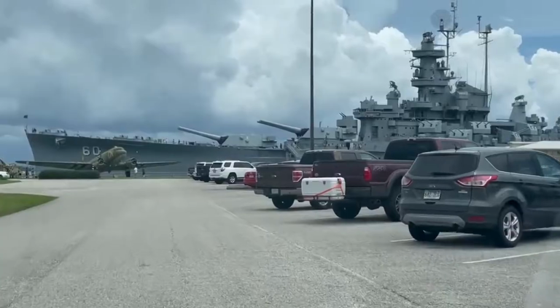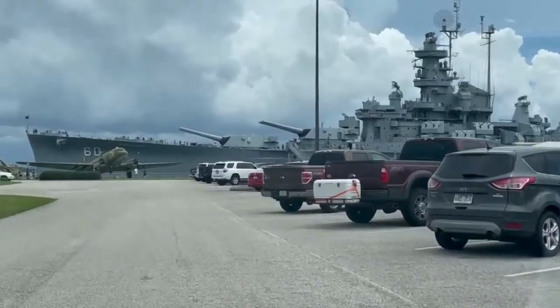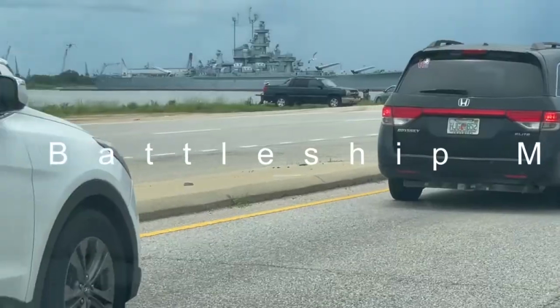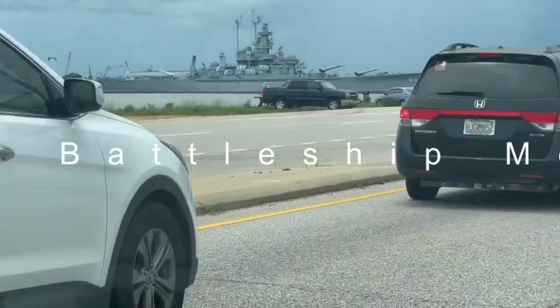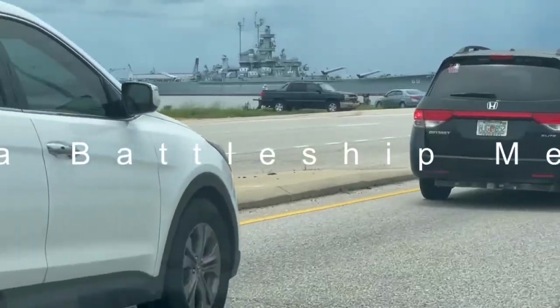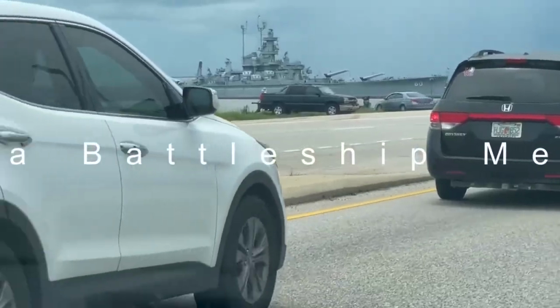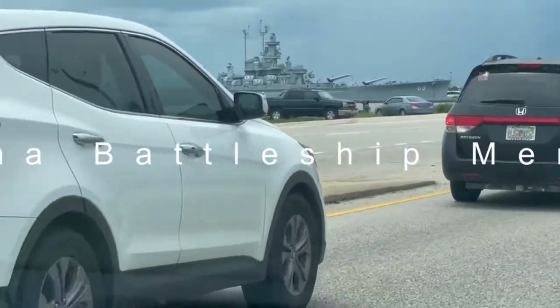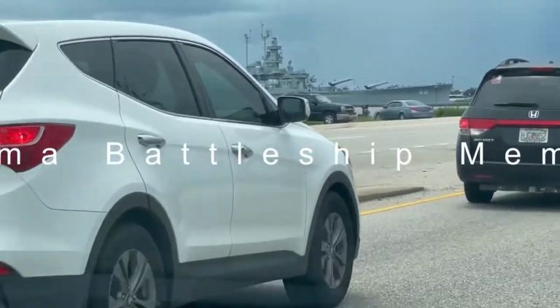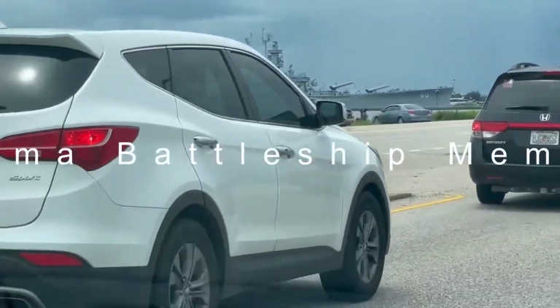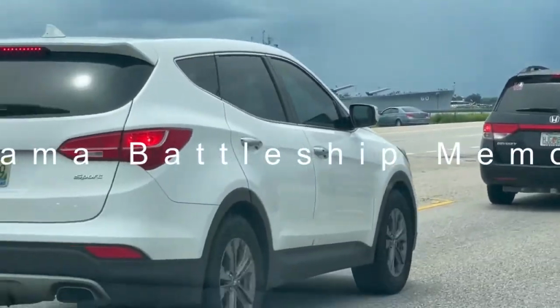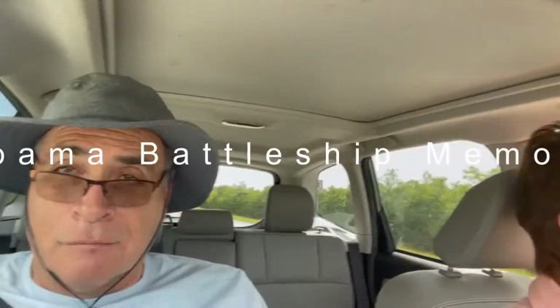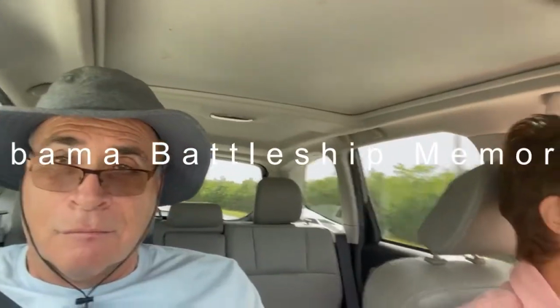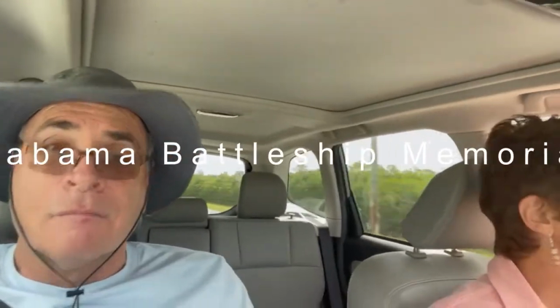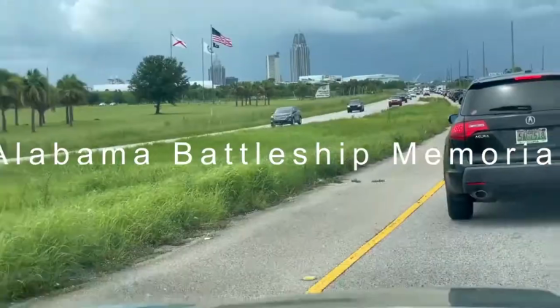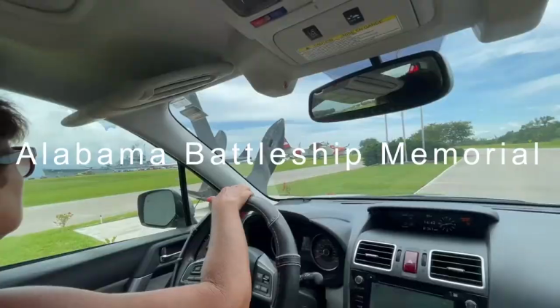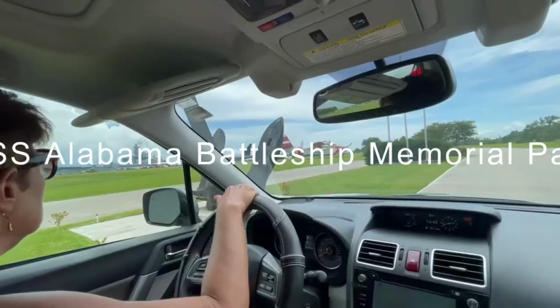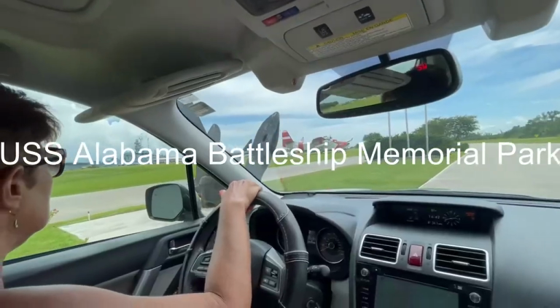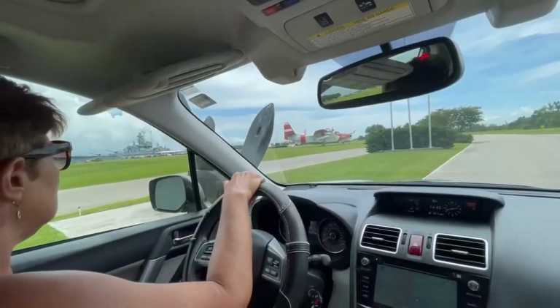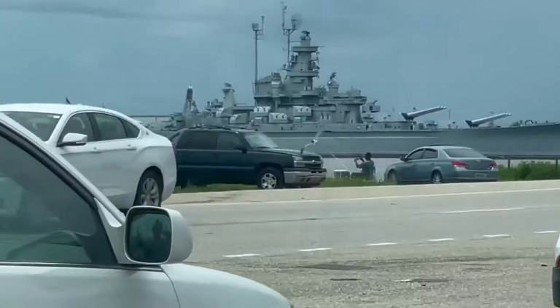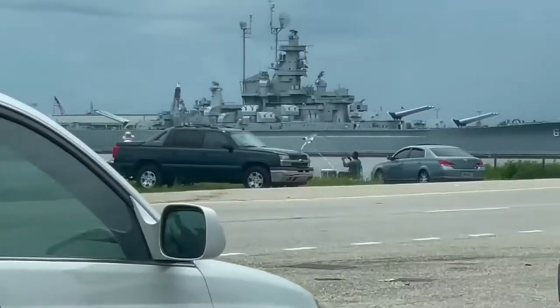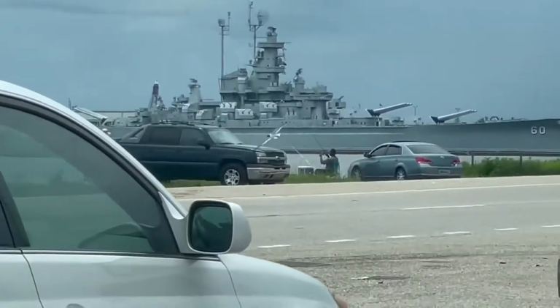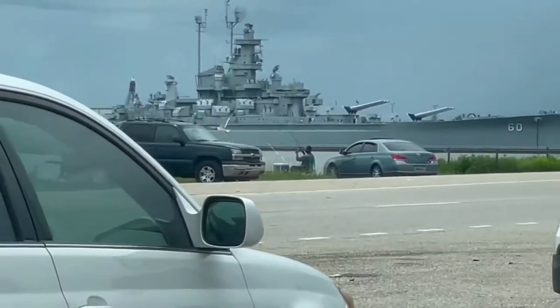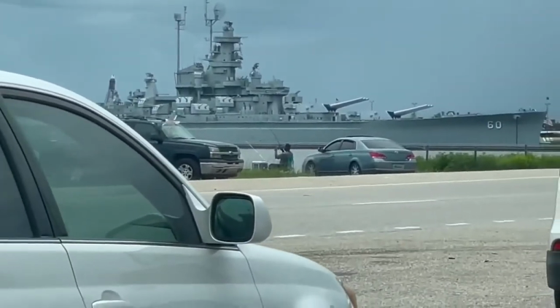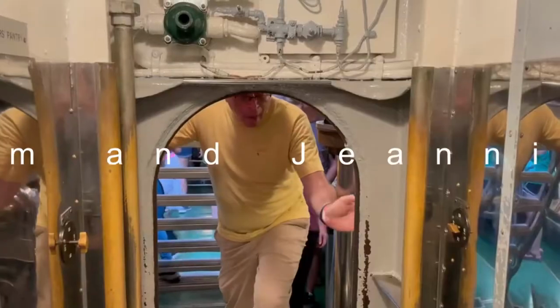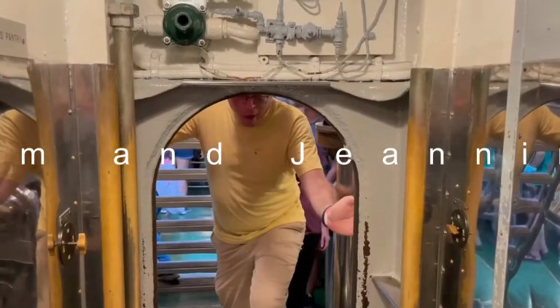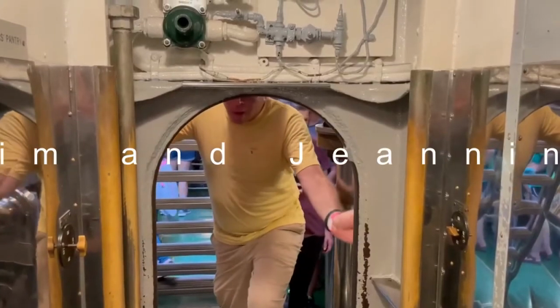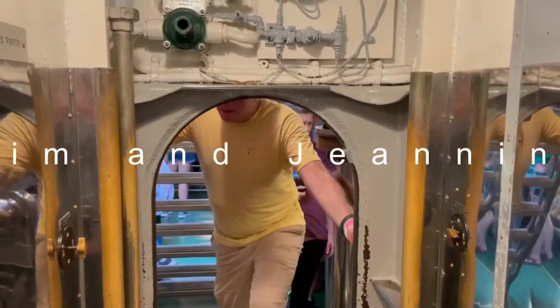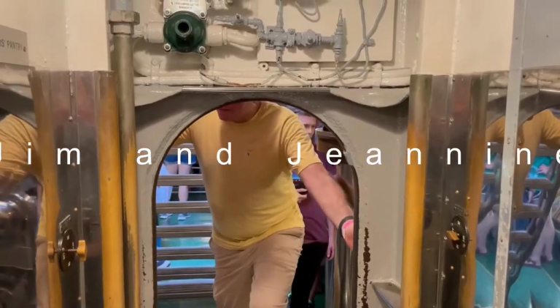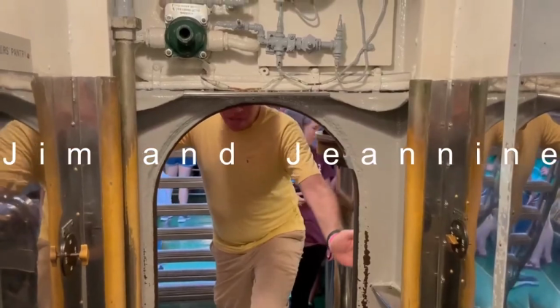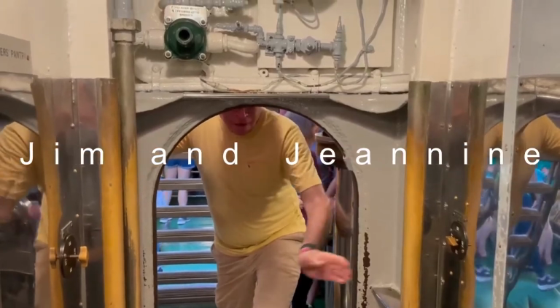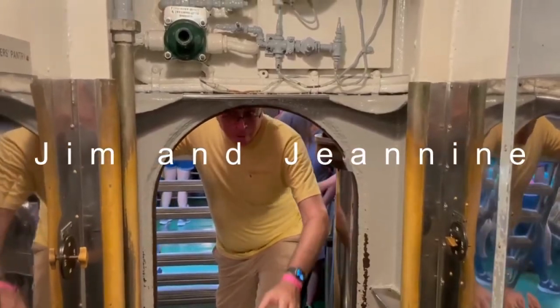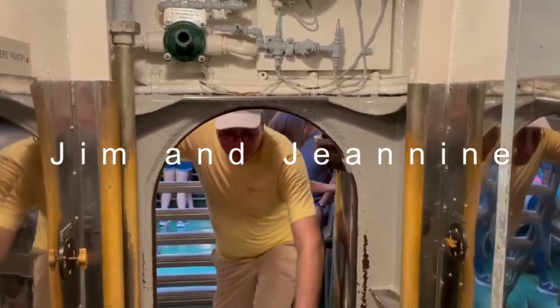Hi, Jim and Janine here. Today we're going to go on a real submarine and a battleship.